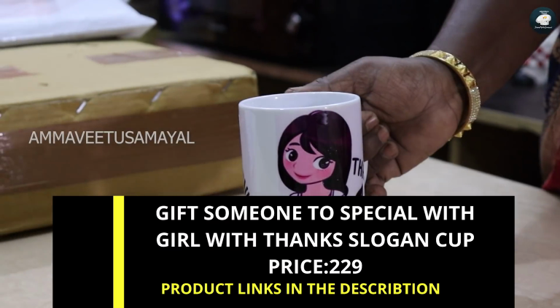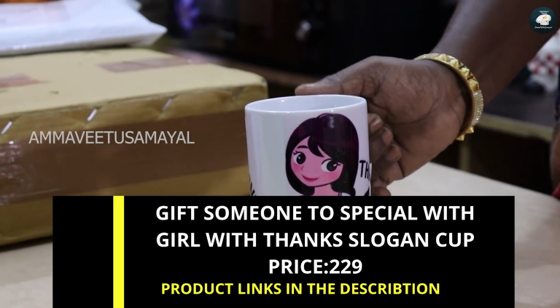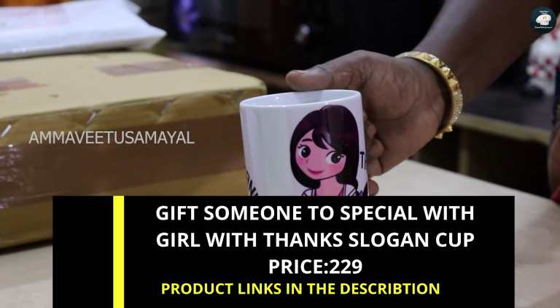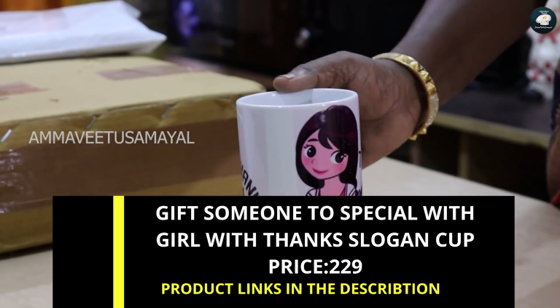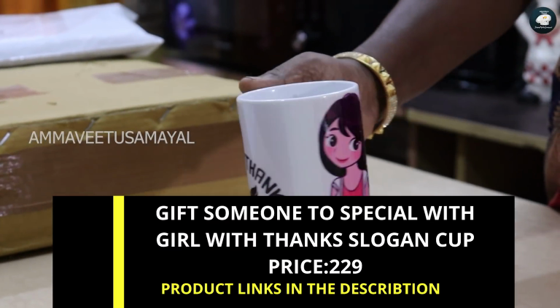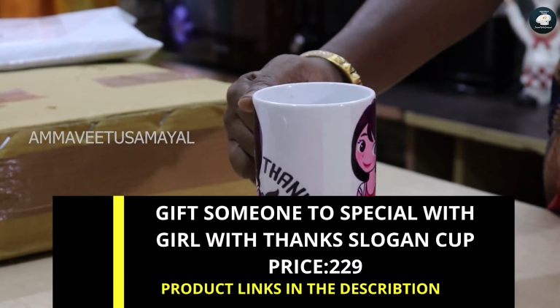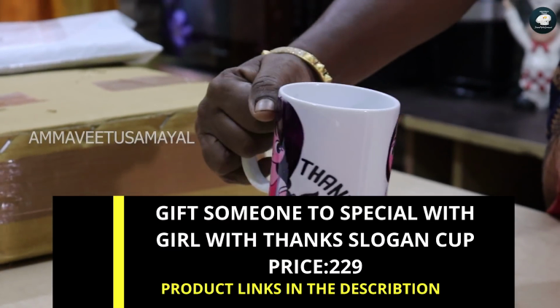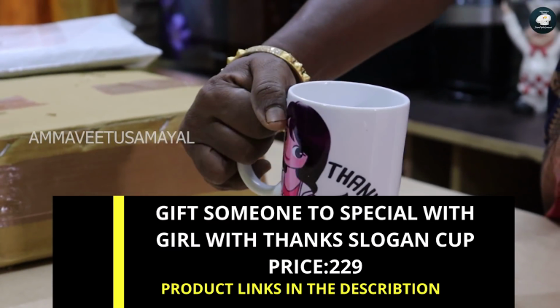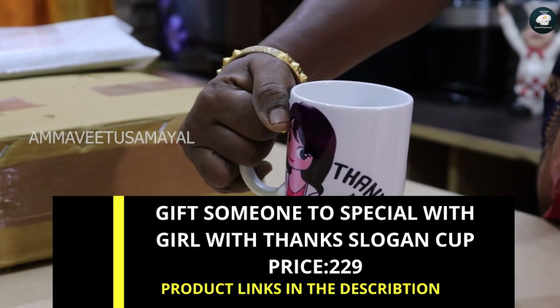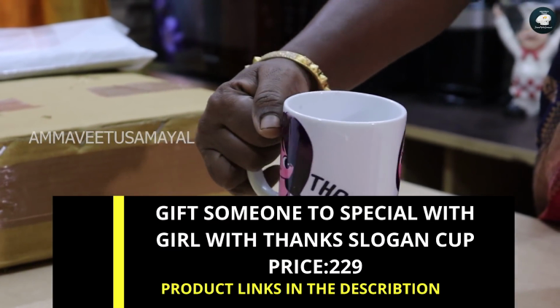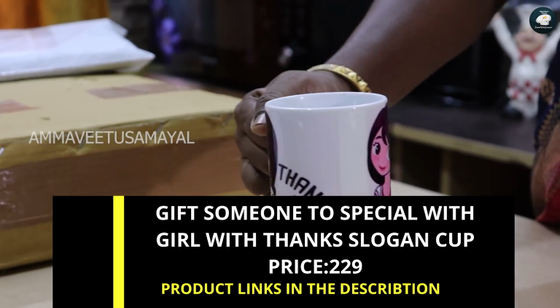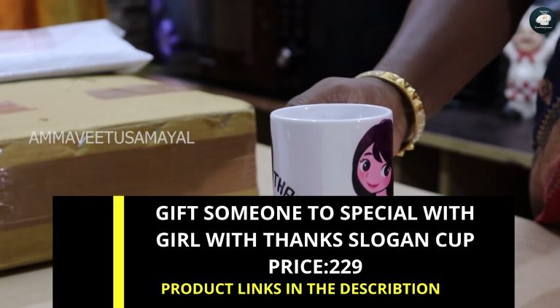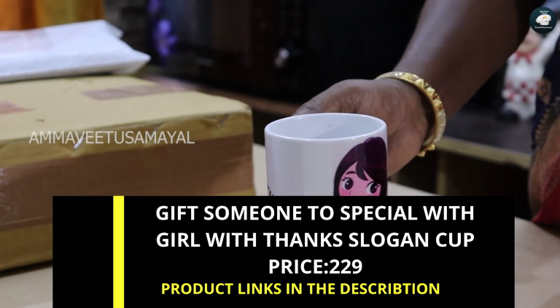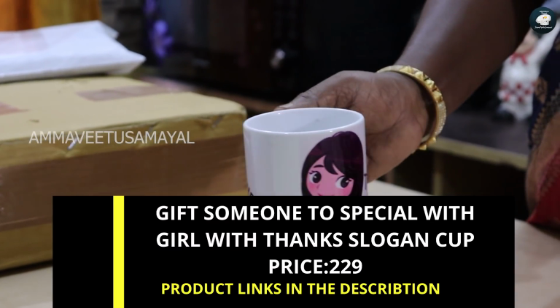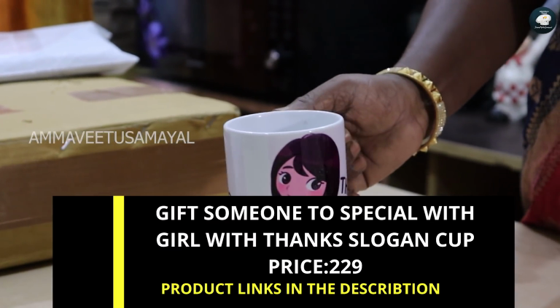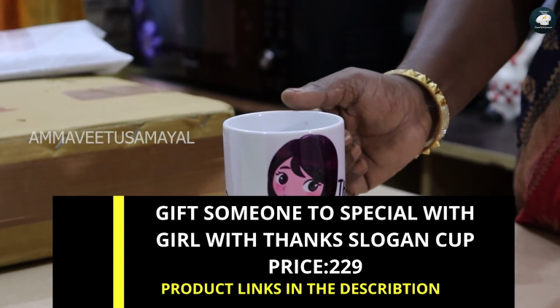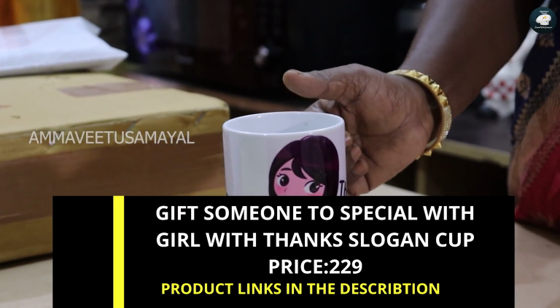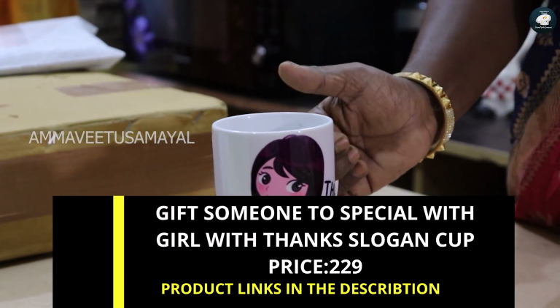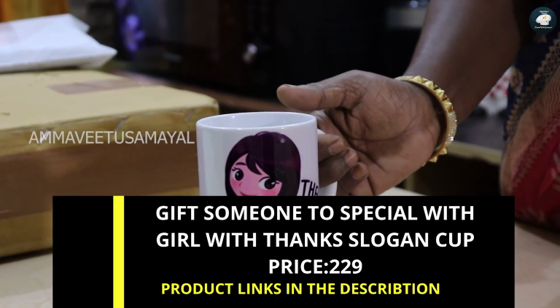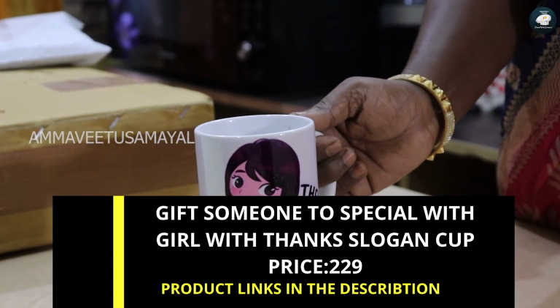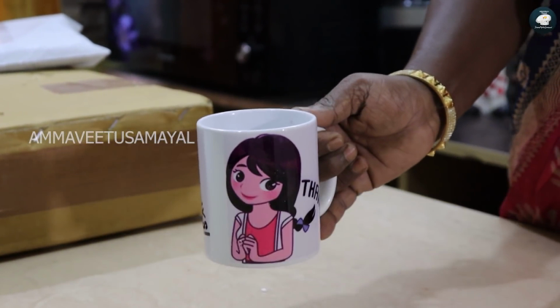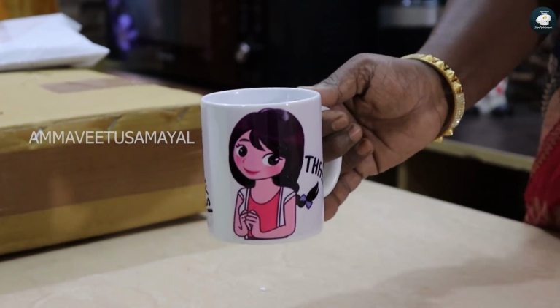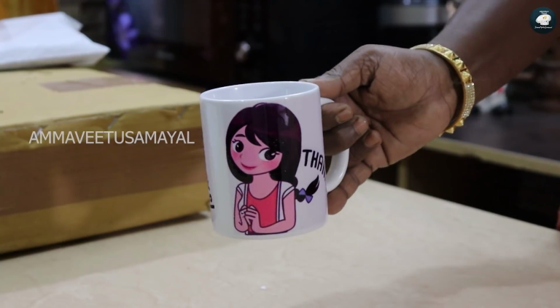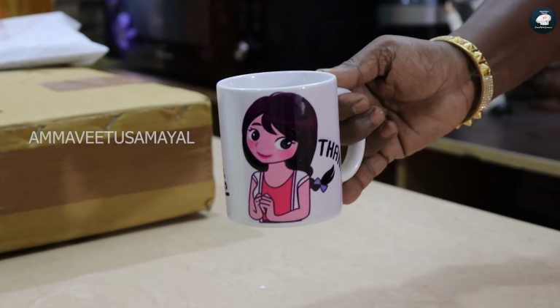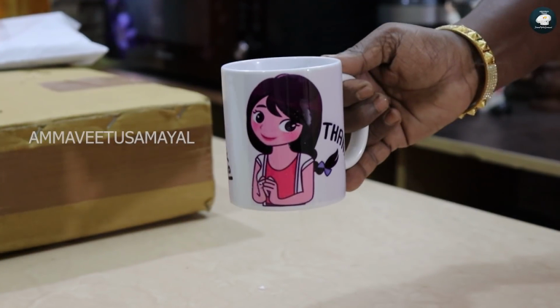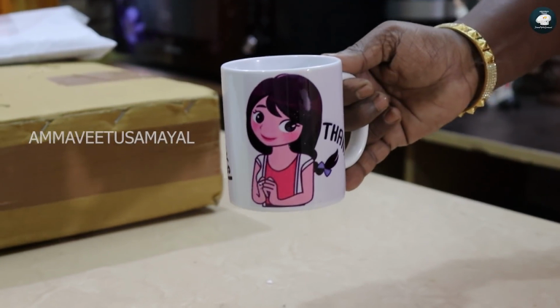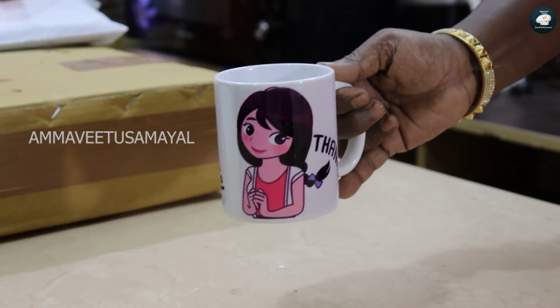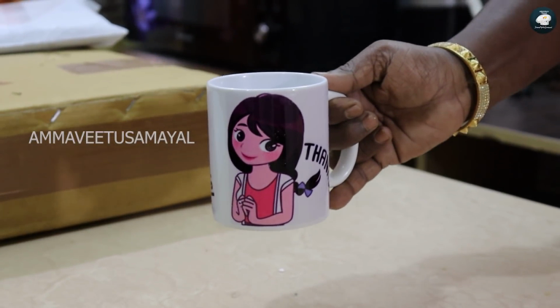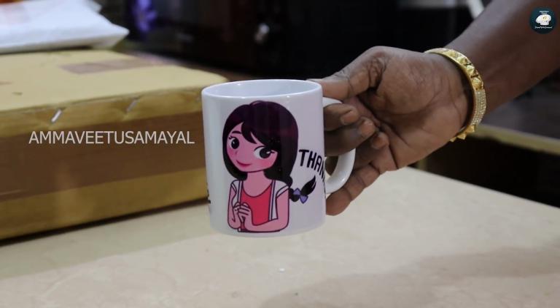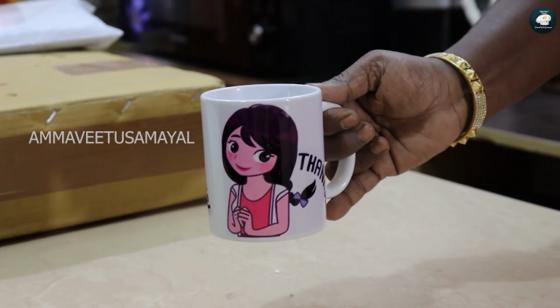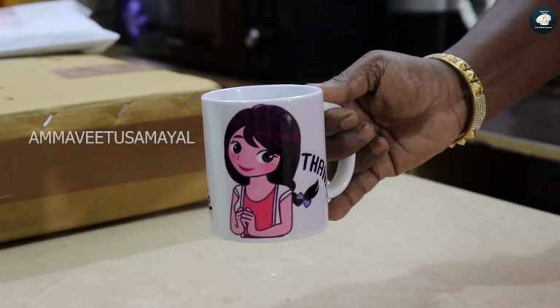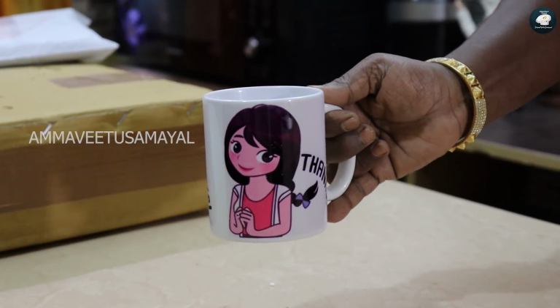This is a Suprana cup. We have a gift for this one. This rate is $220.